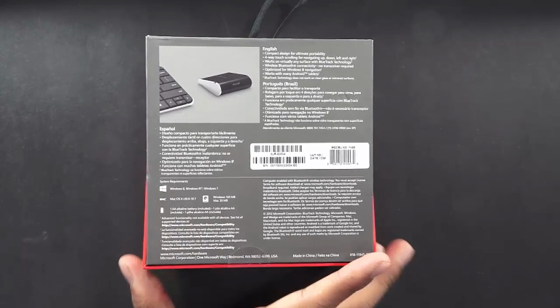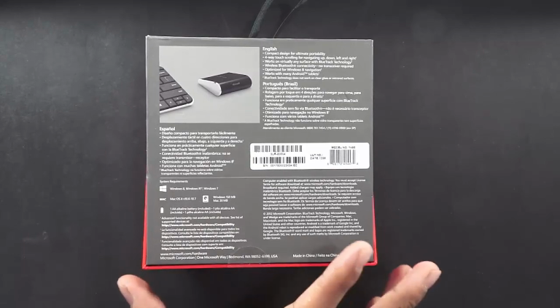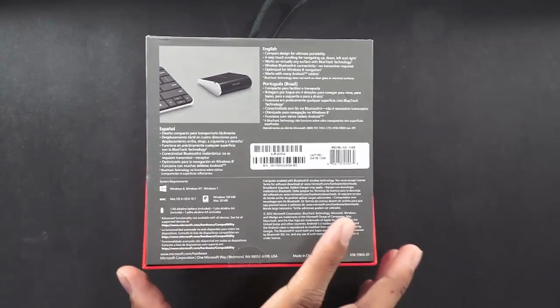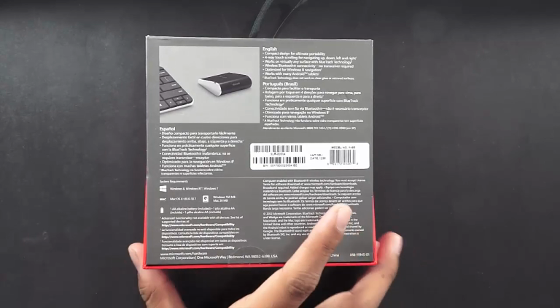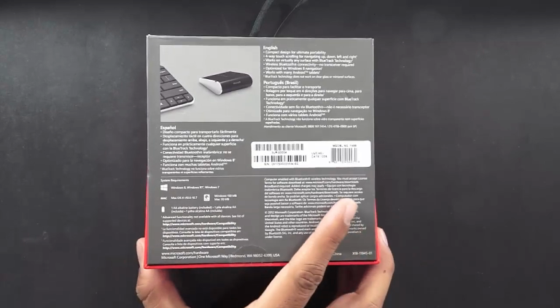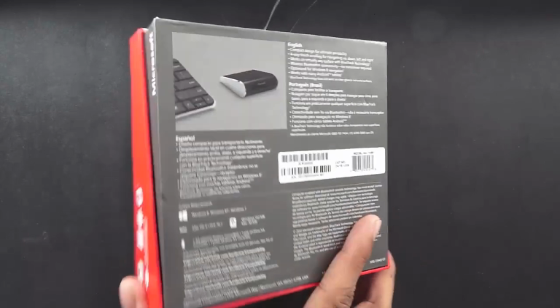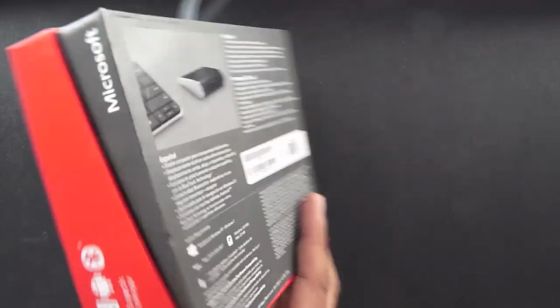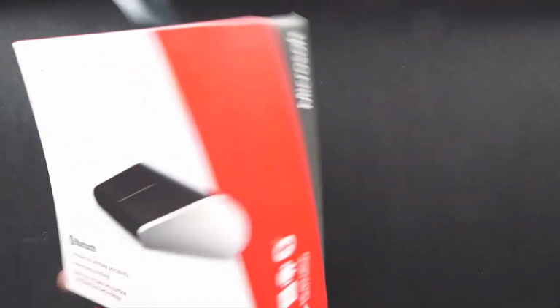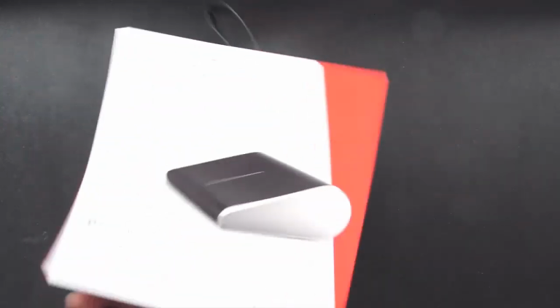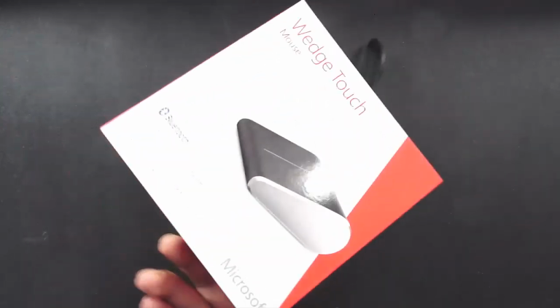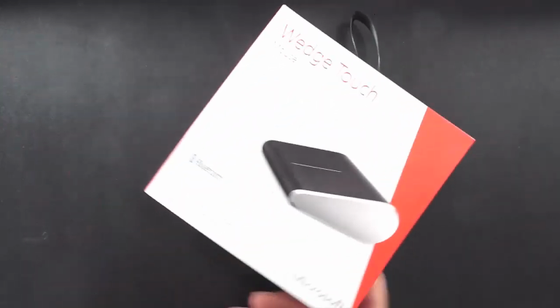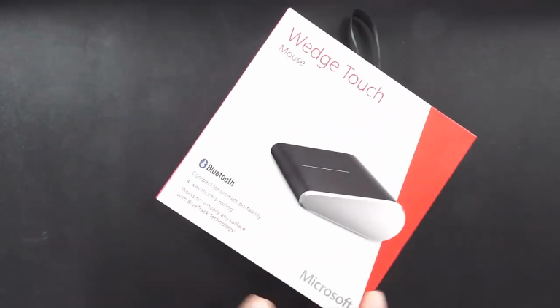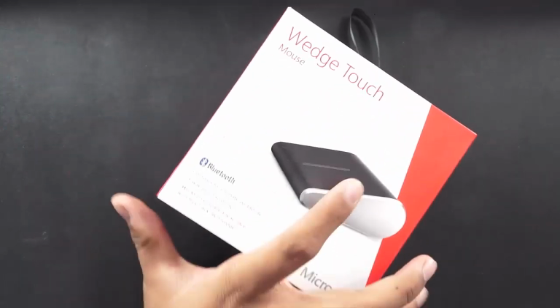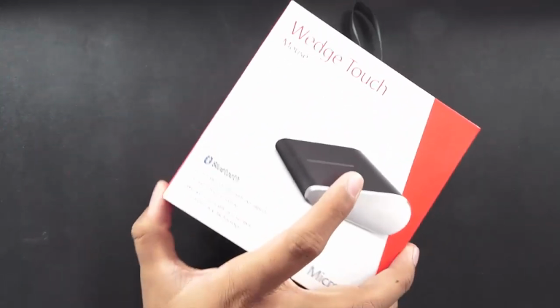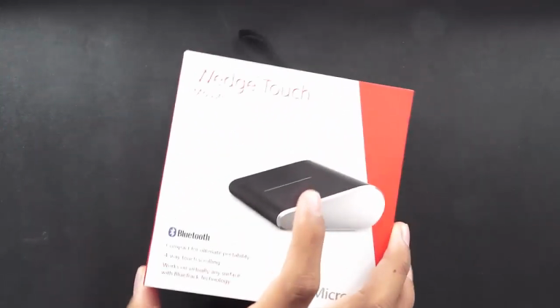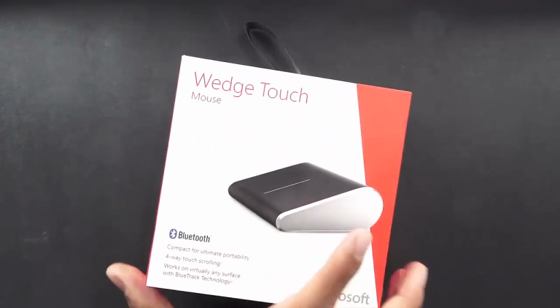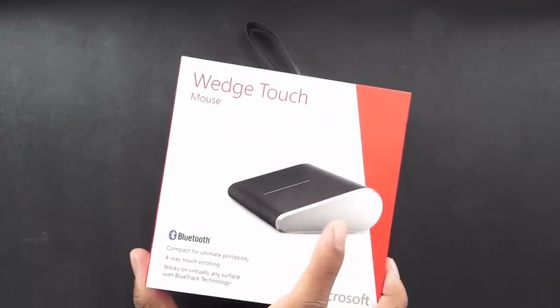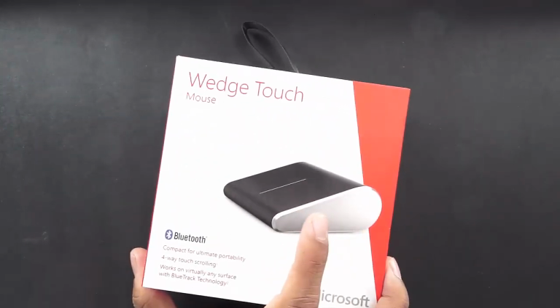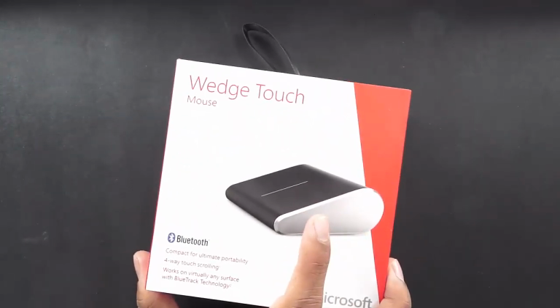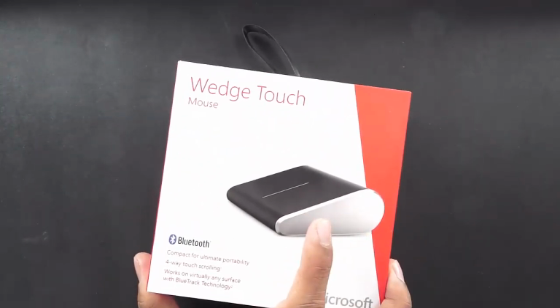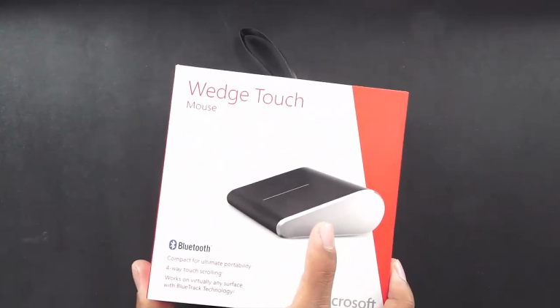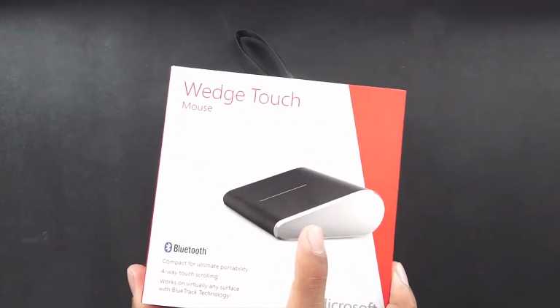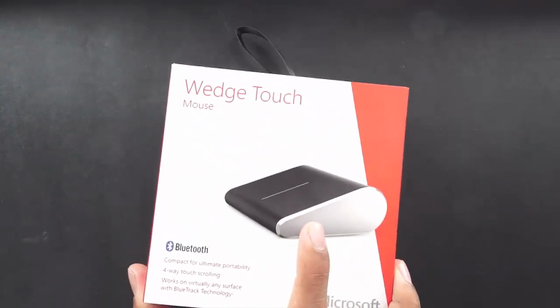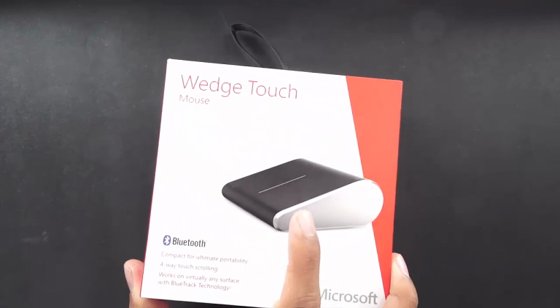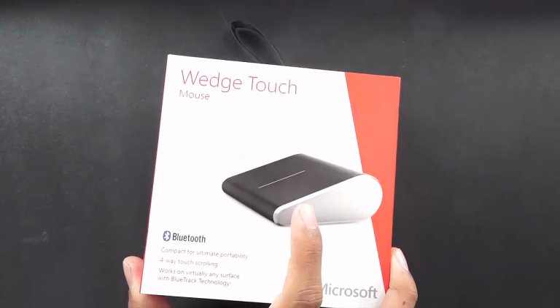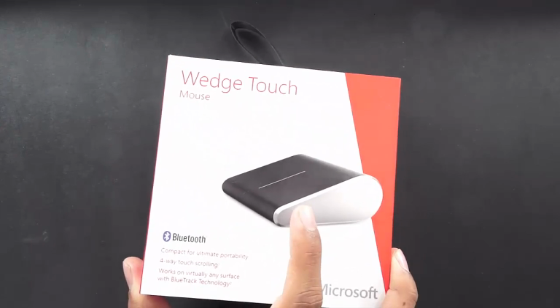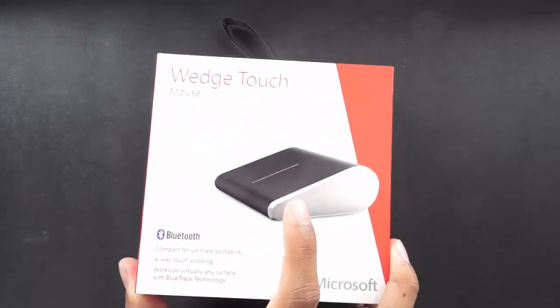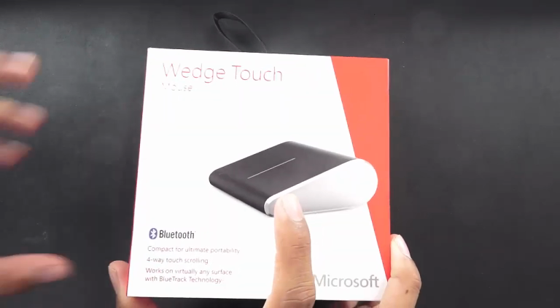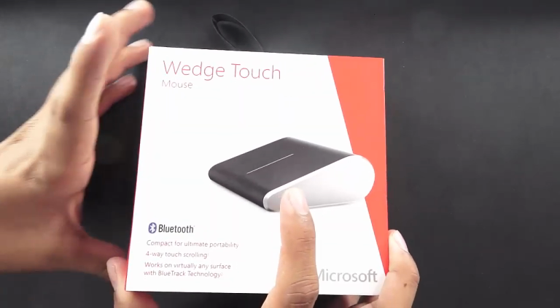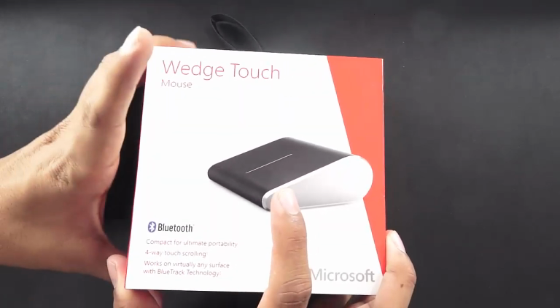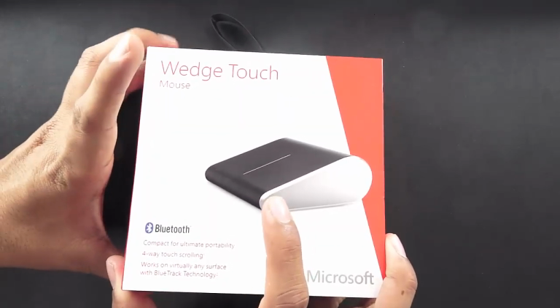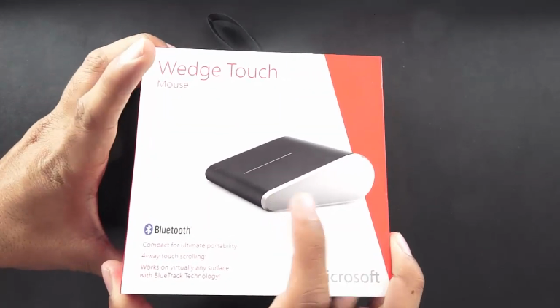It is also compatible with Mac OS X. The package retails at around $69 and it's not yet available all over the world — we actually bought it from the US.